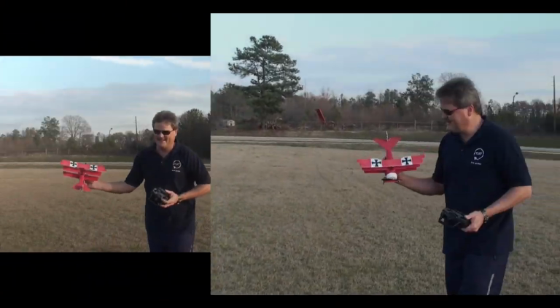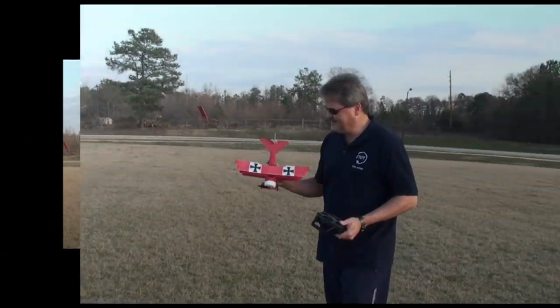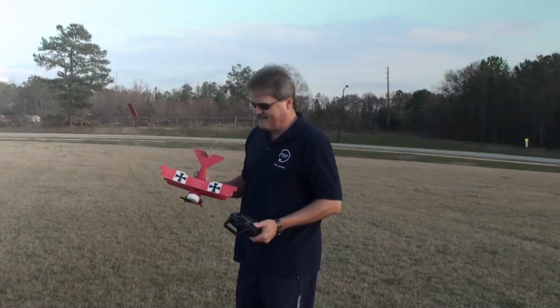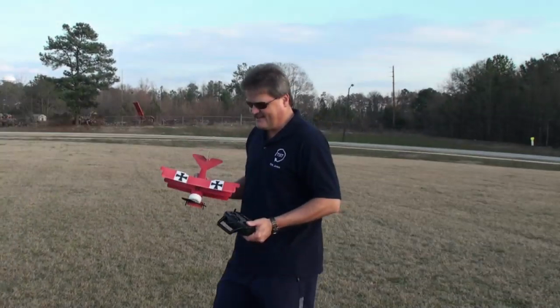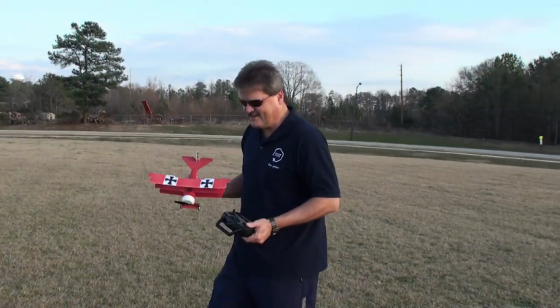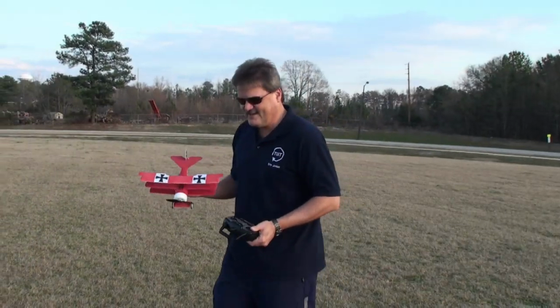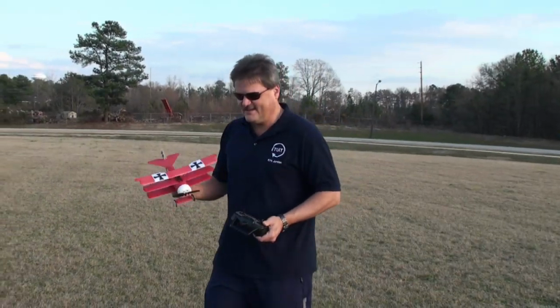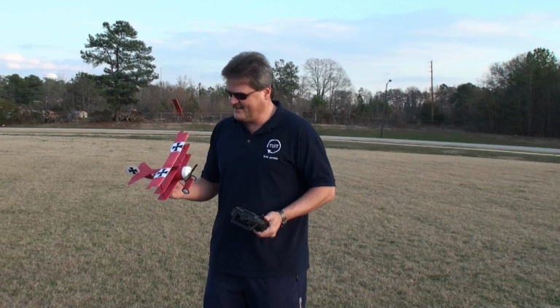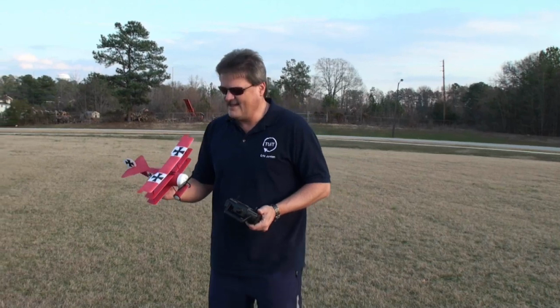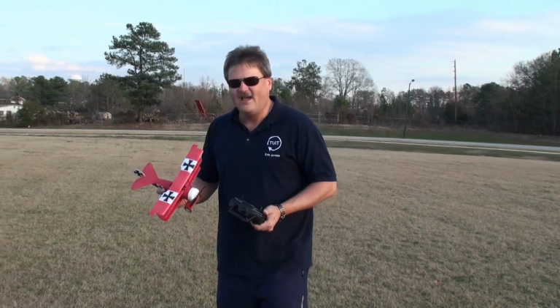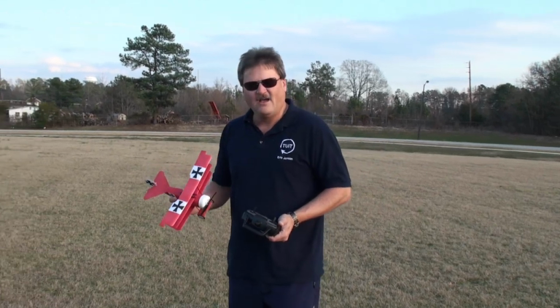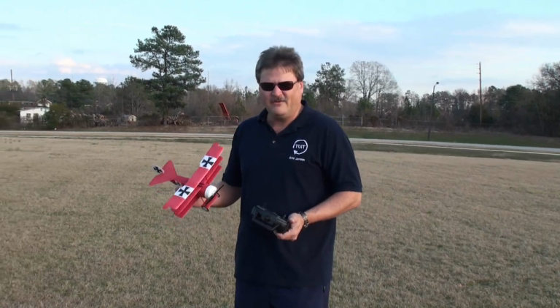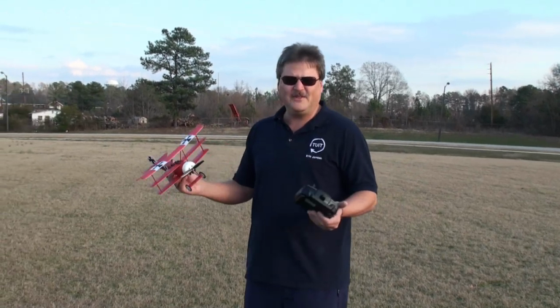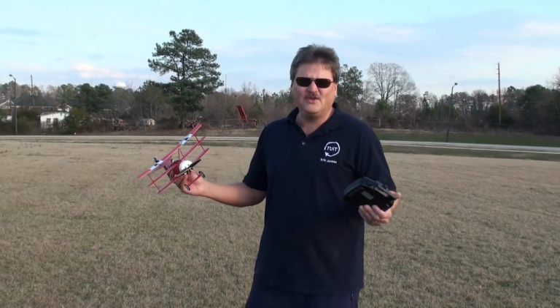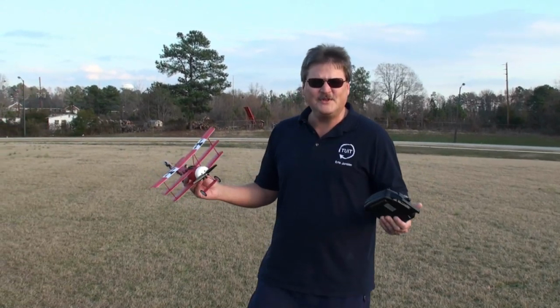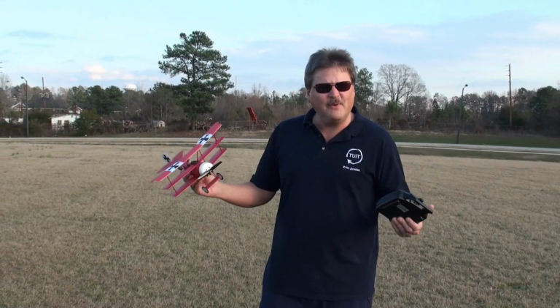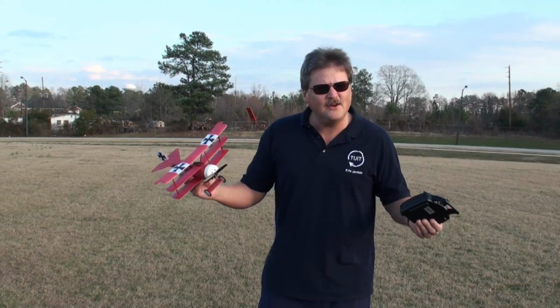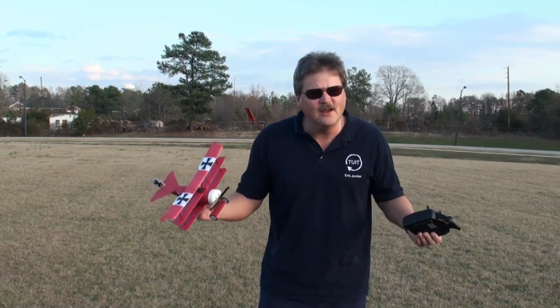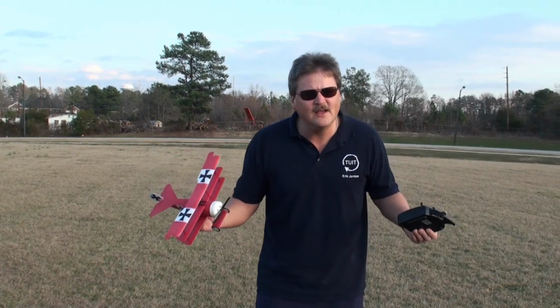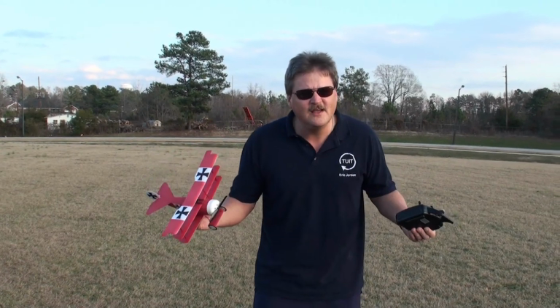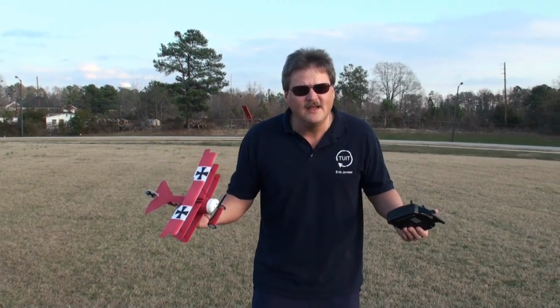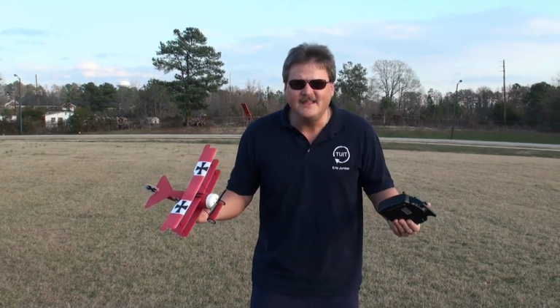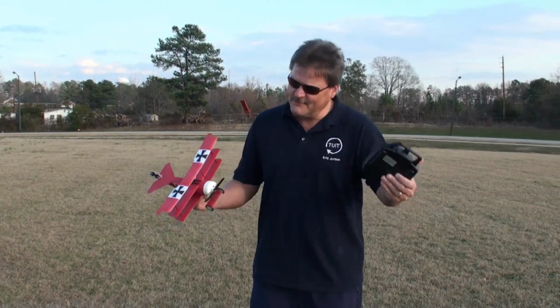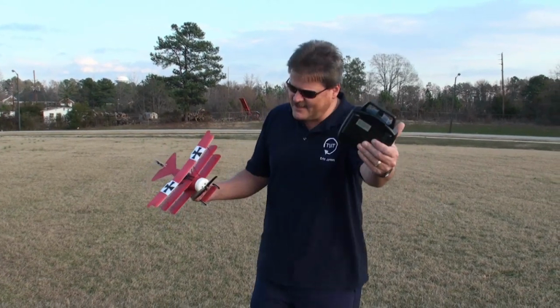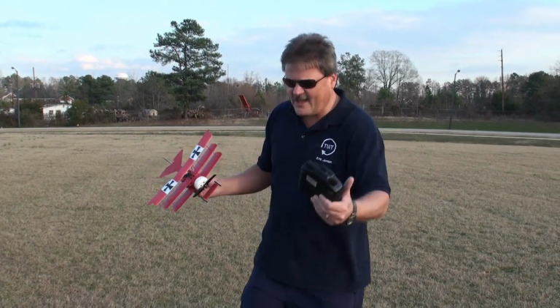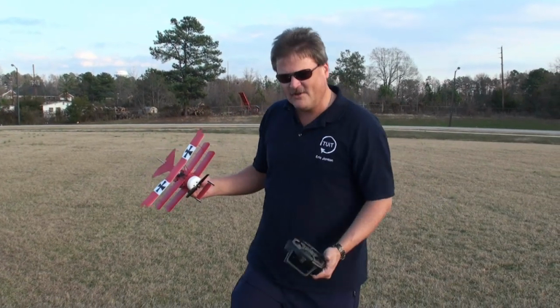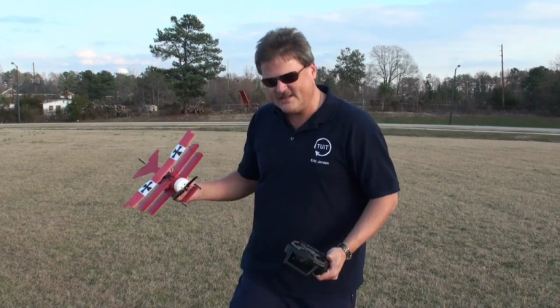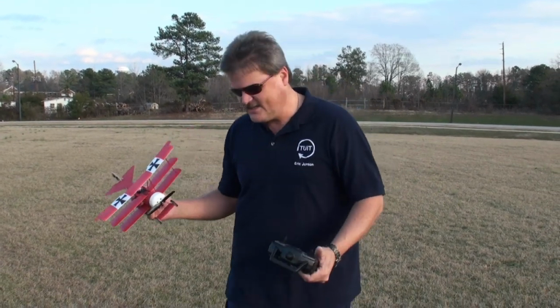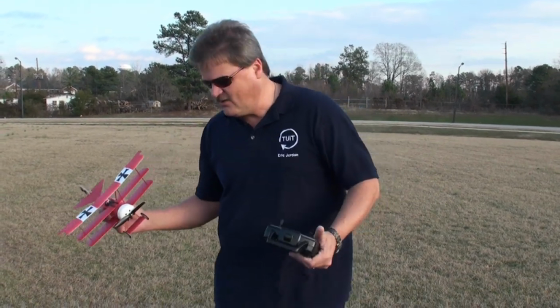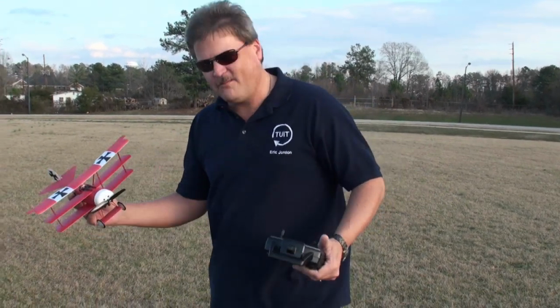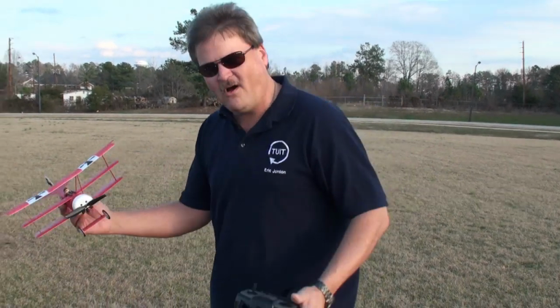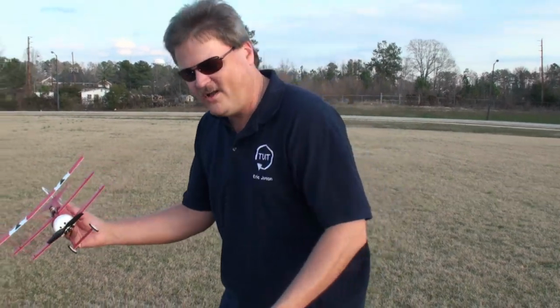That wasn't too good. Well, you think you can do better? Maybe. Give me the camera and let's go.